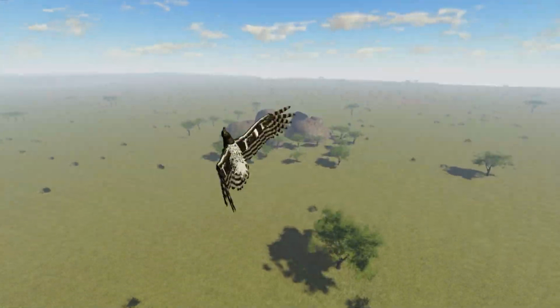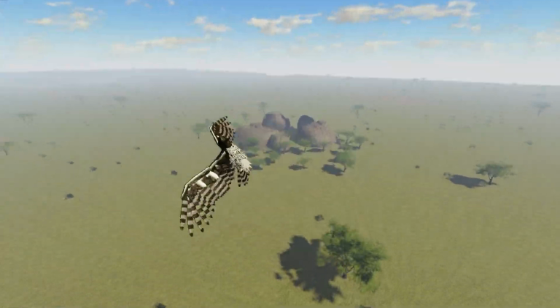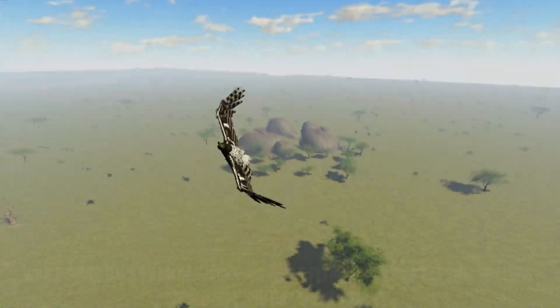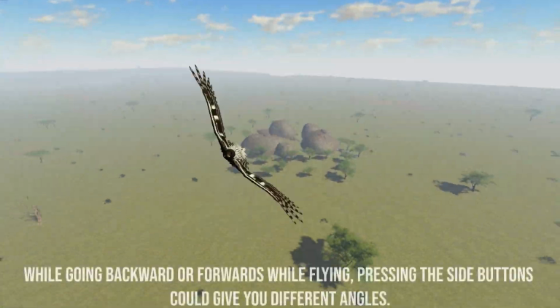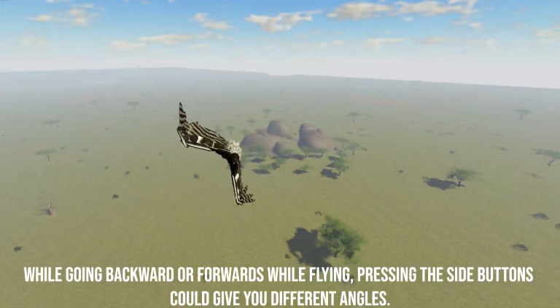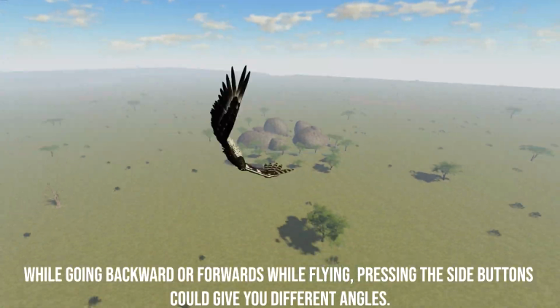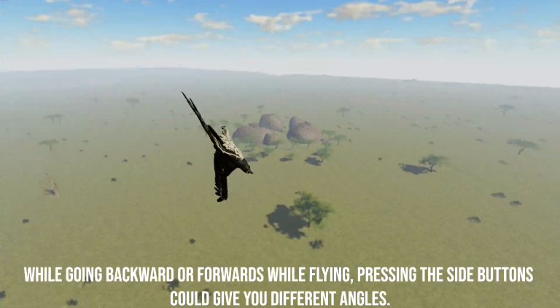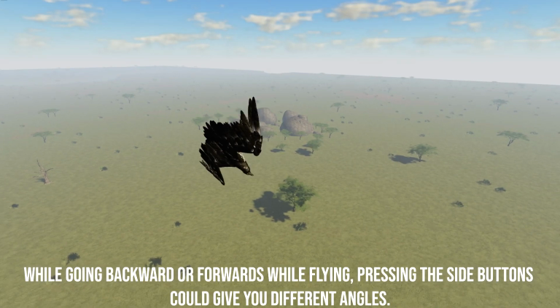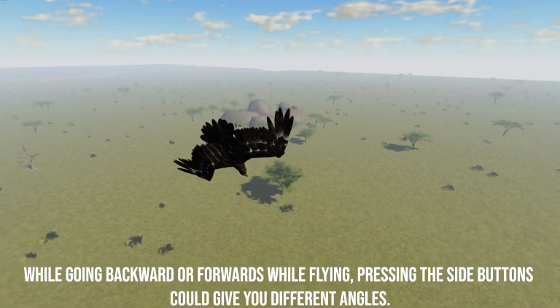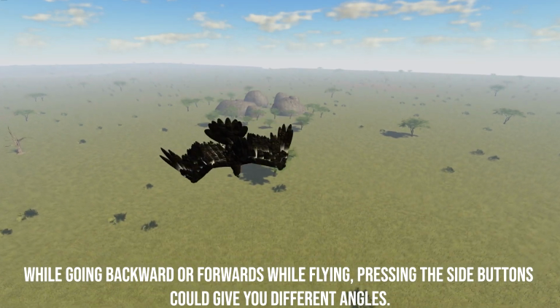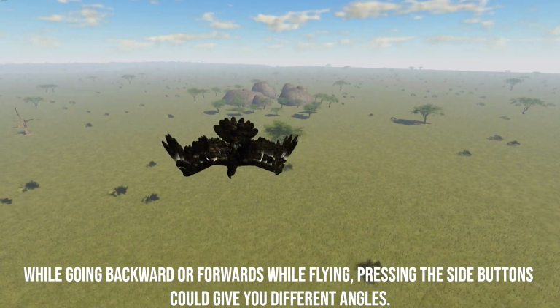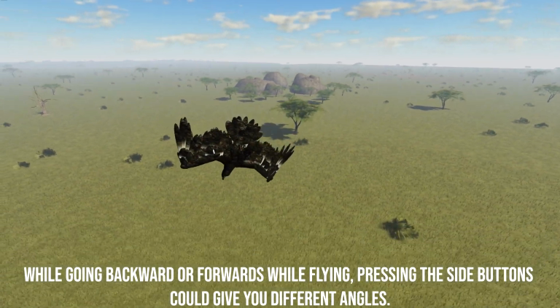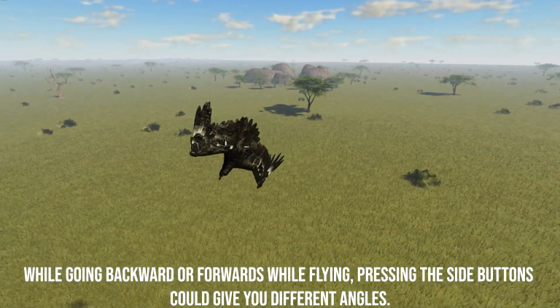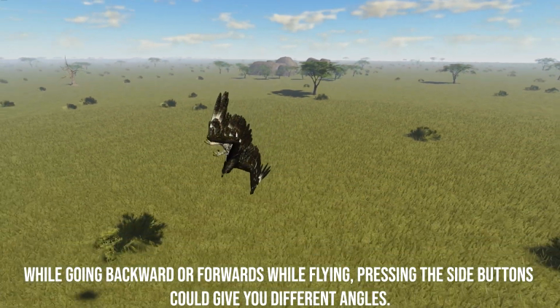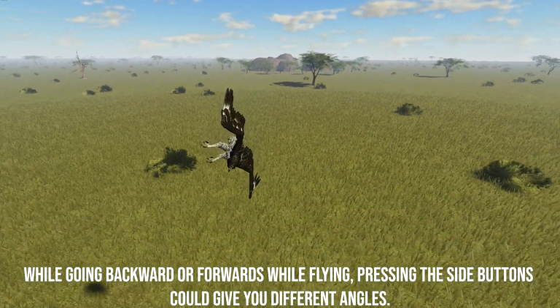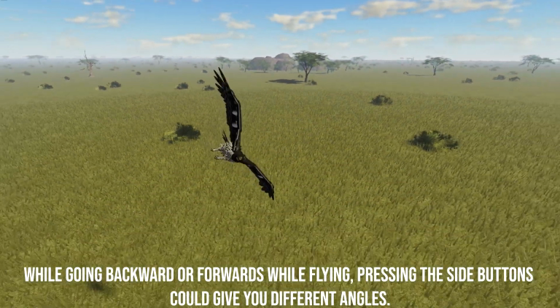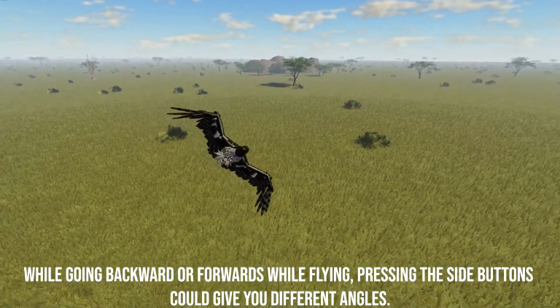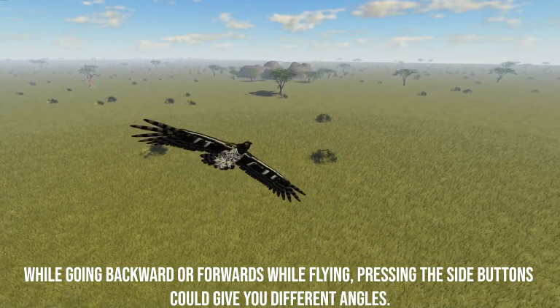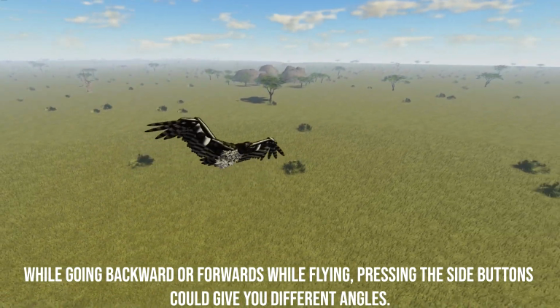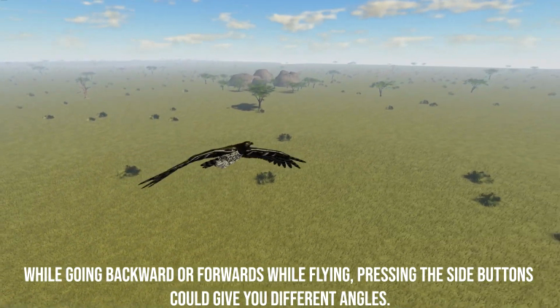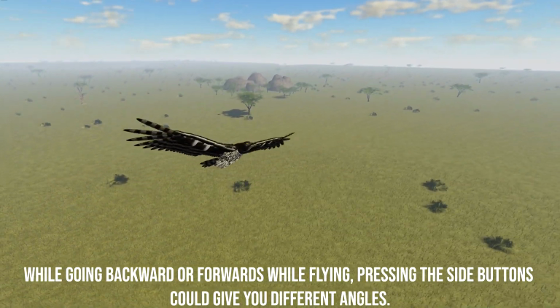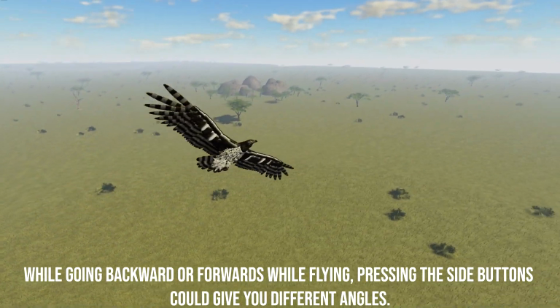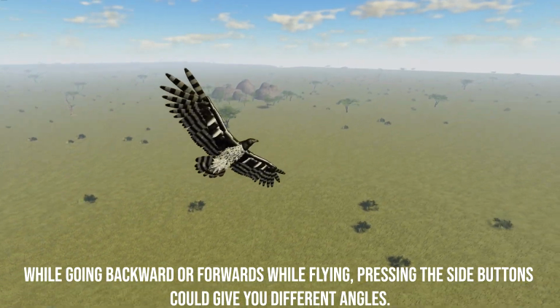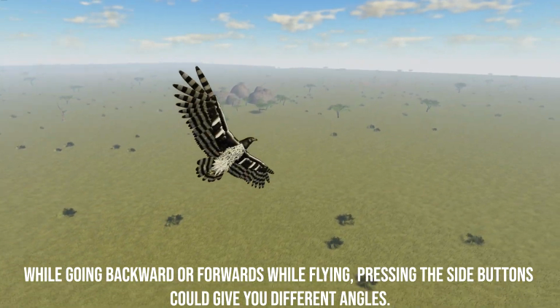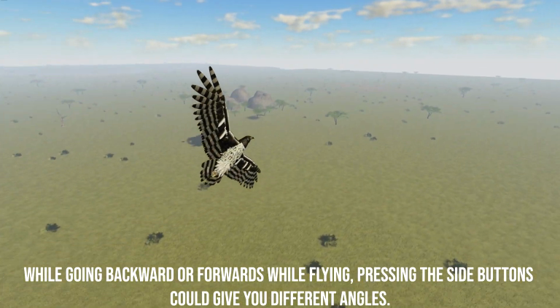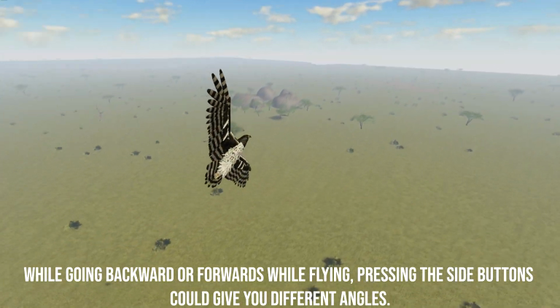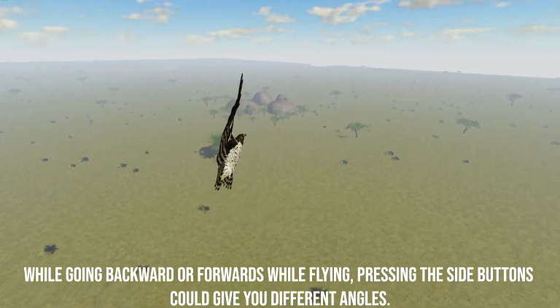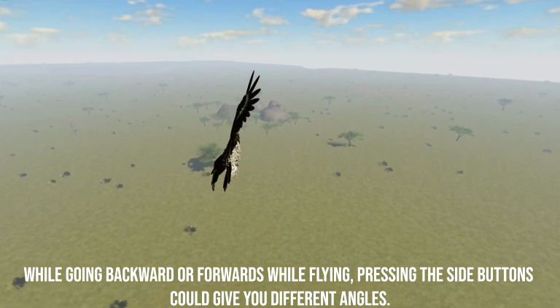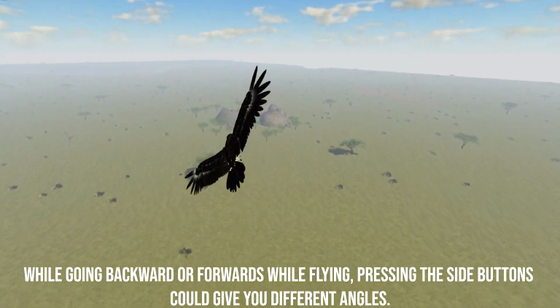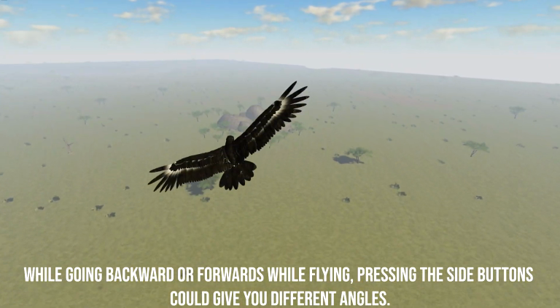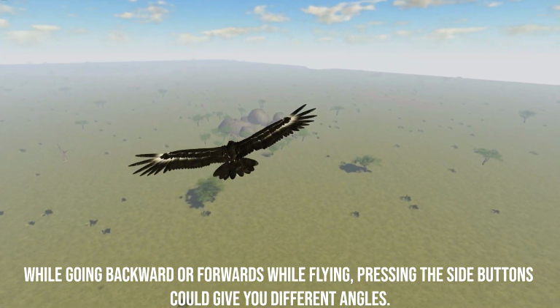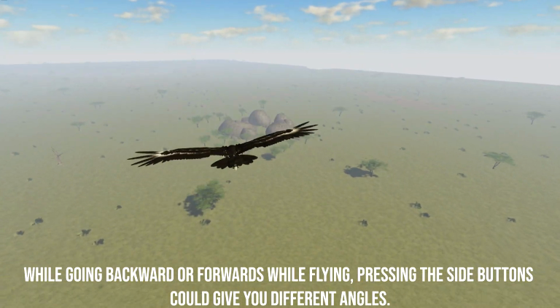Are you going backwards or forwards while flying? Pressing the side buttons gives you different angles.